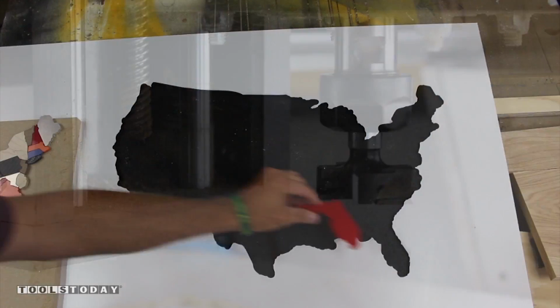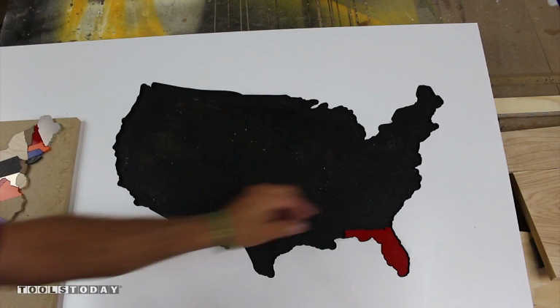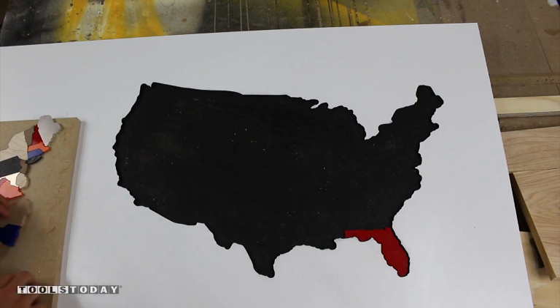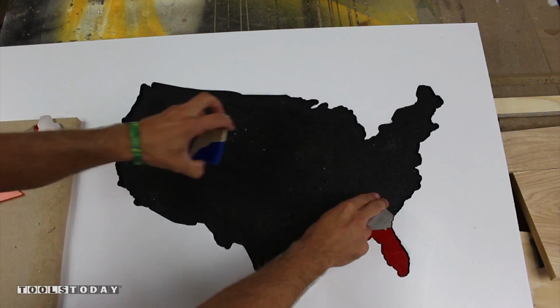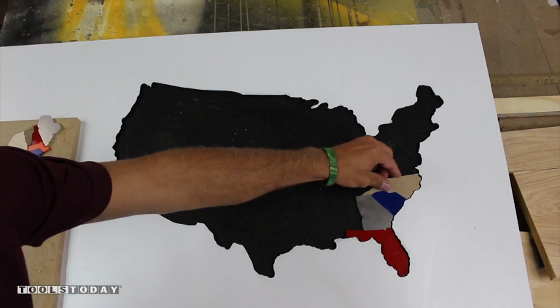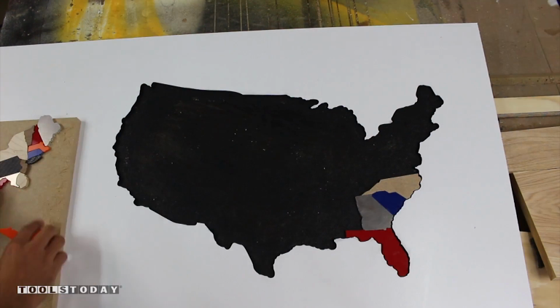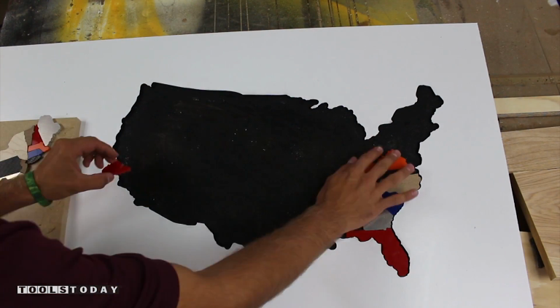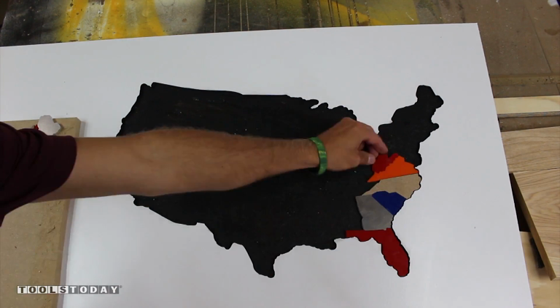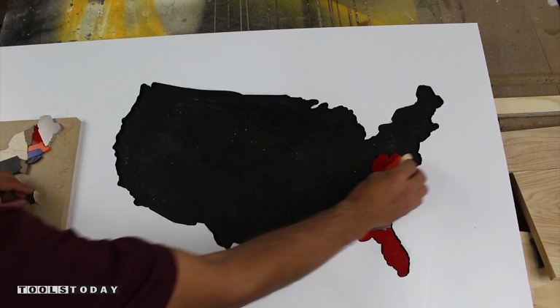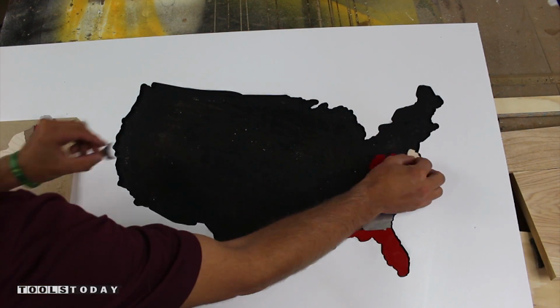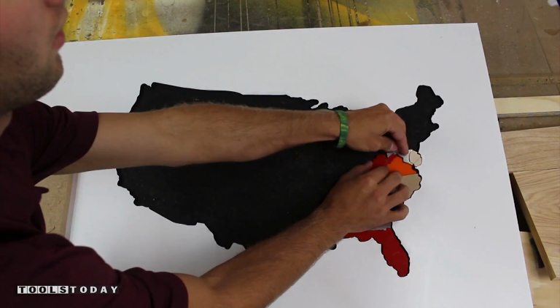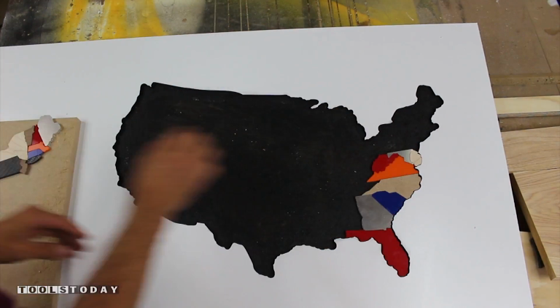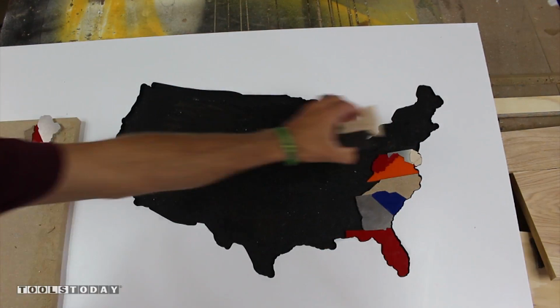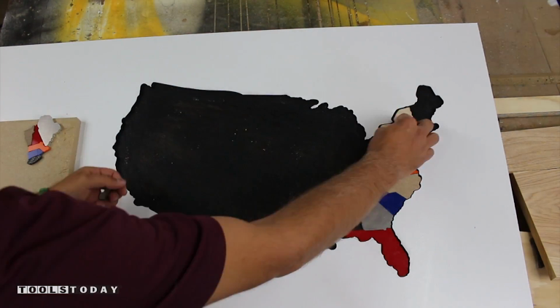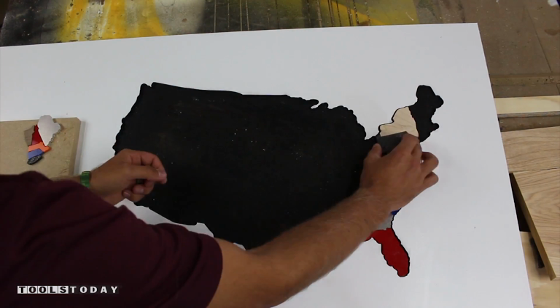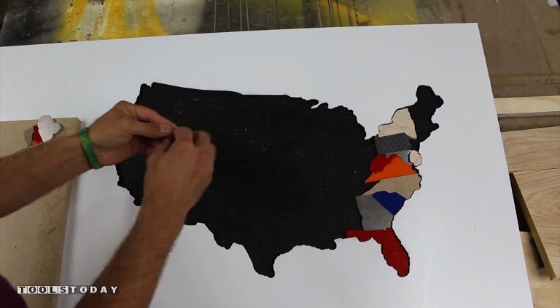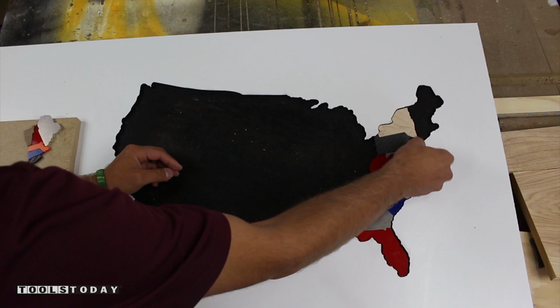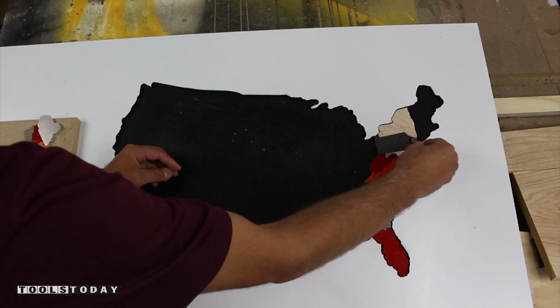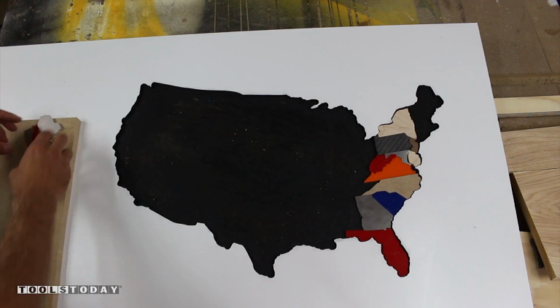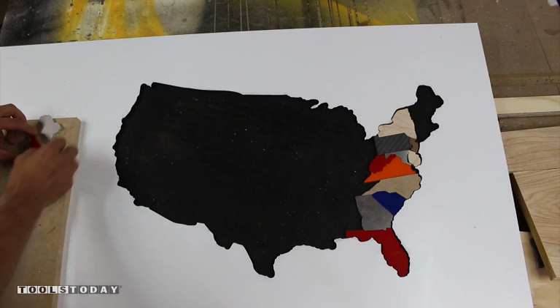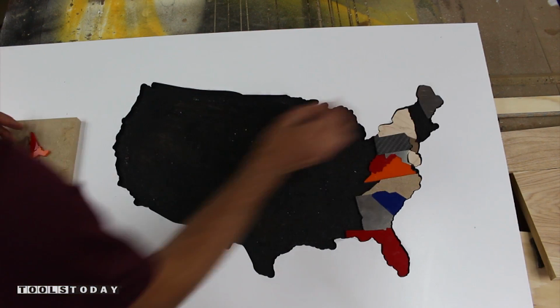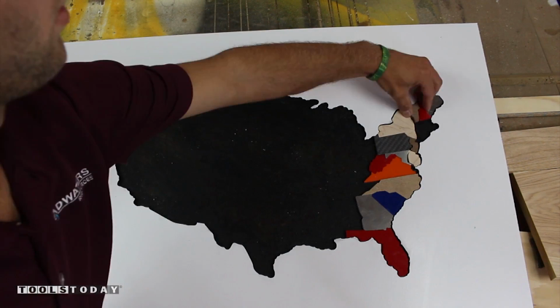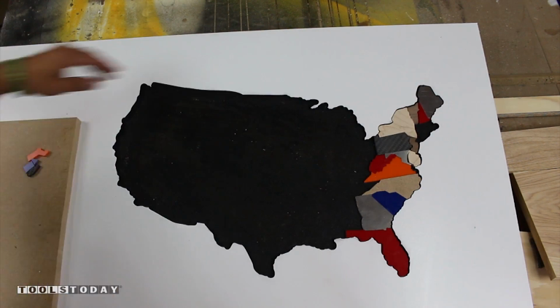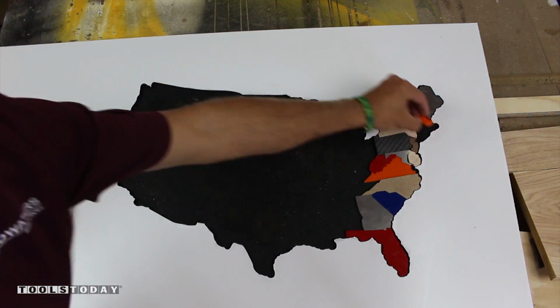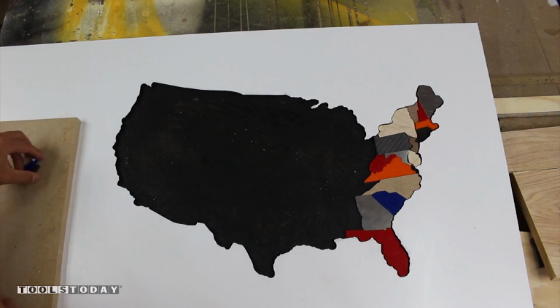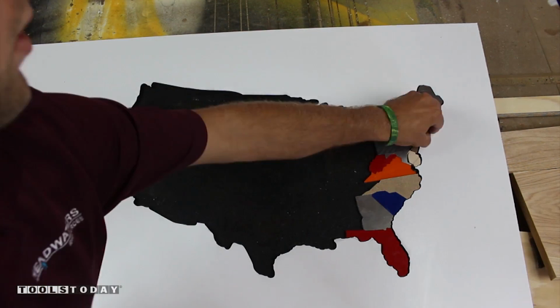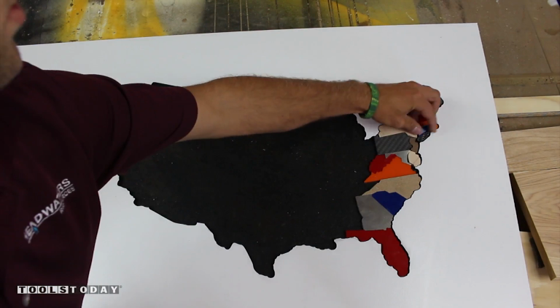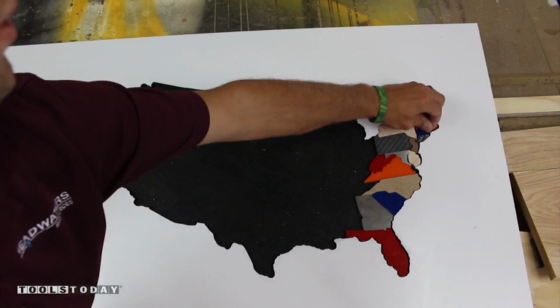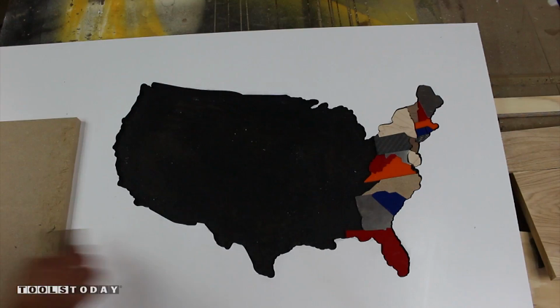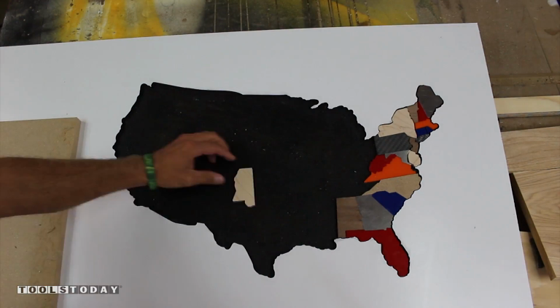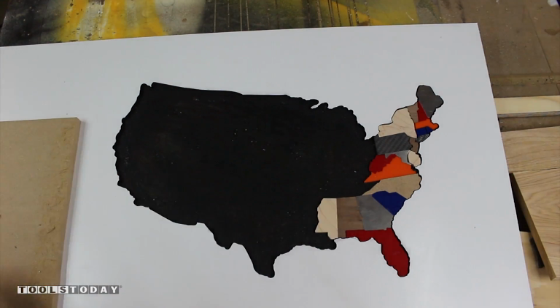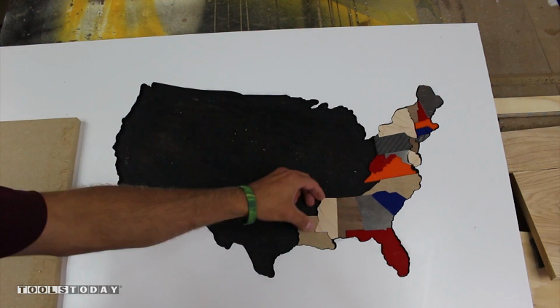Now it is time to see all our machine's hard work and assemble the puzzle. I will note I did paint the particle board black off camera.